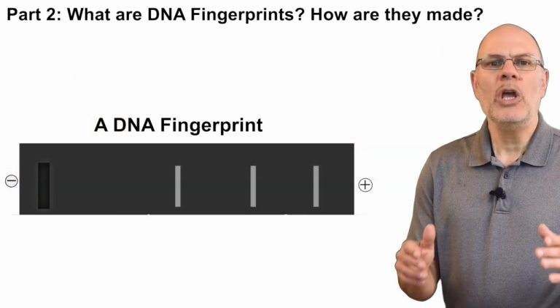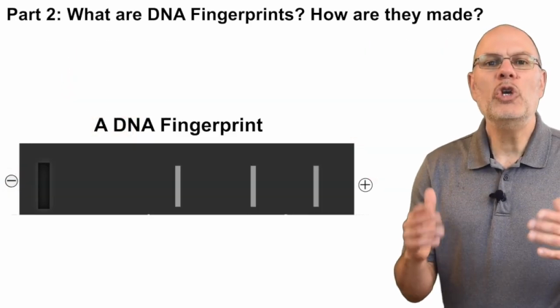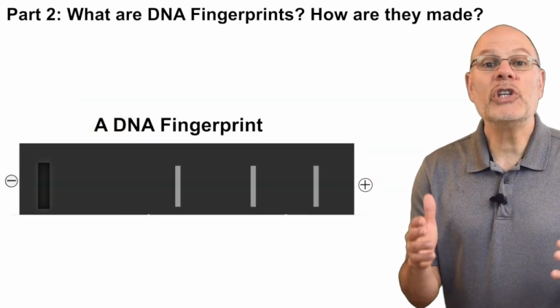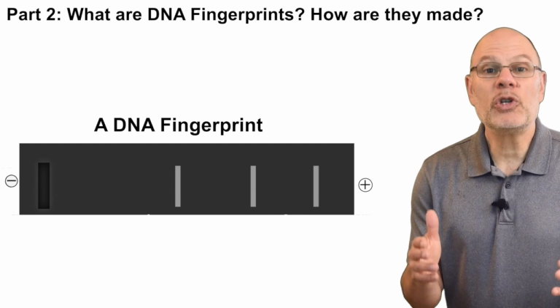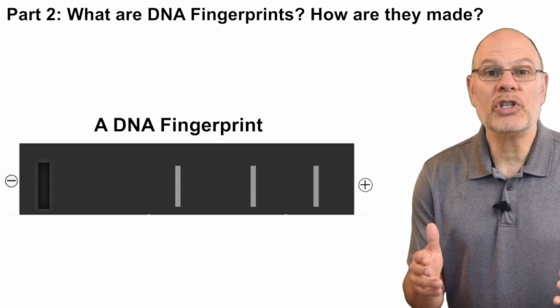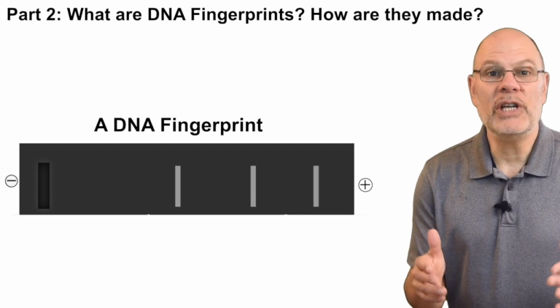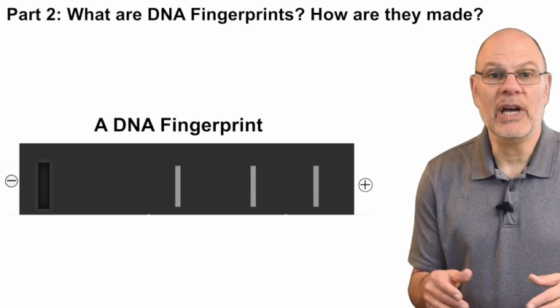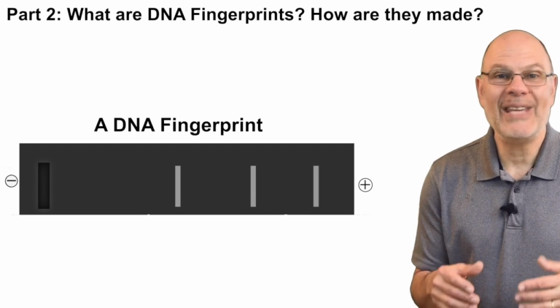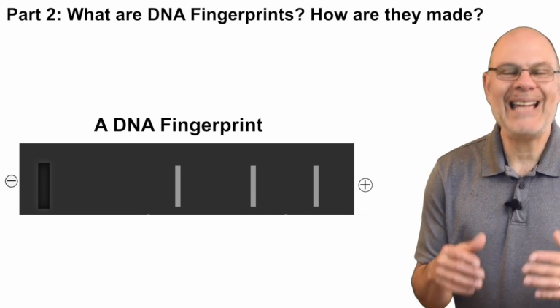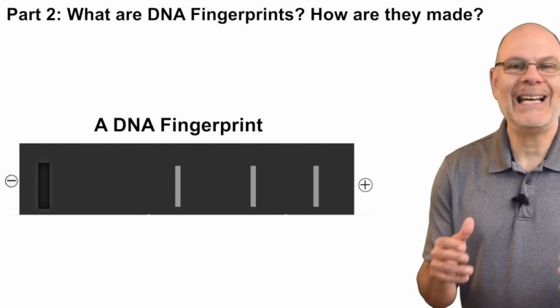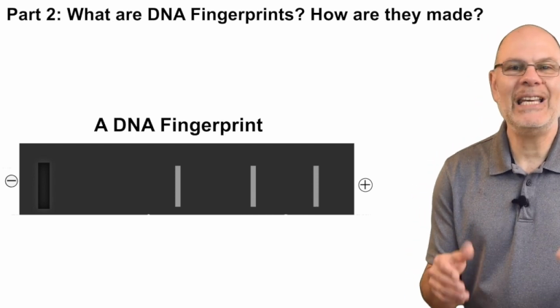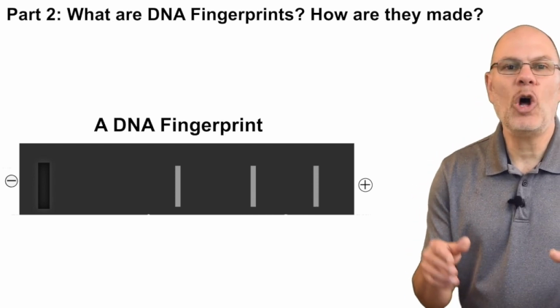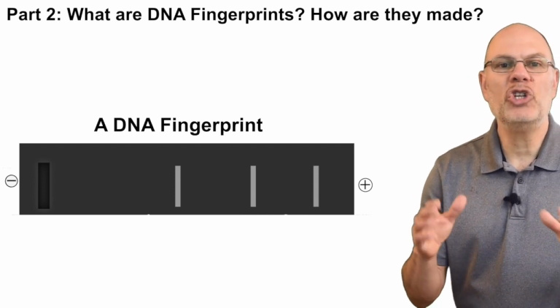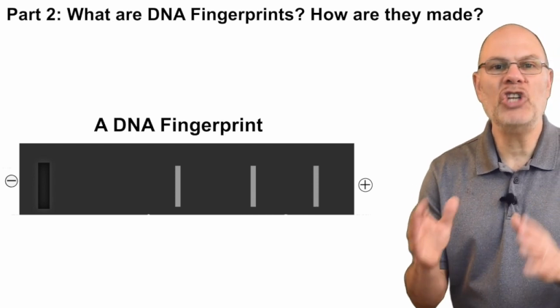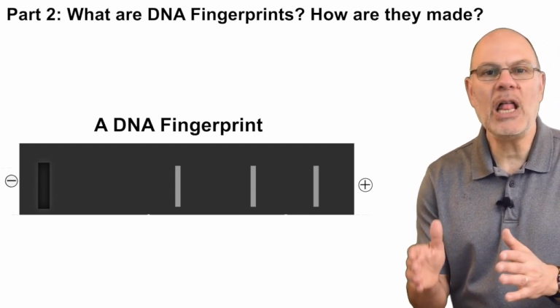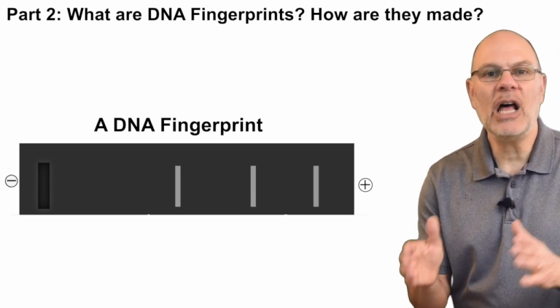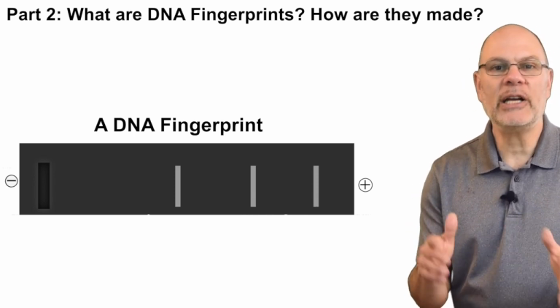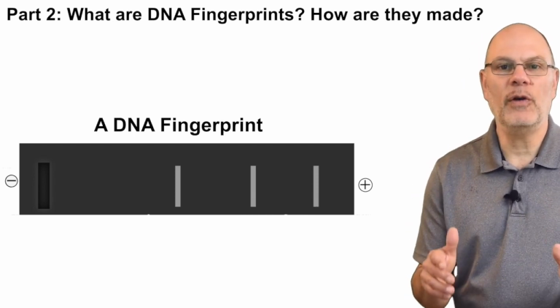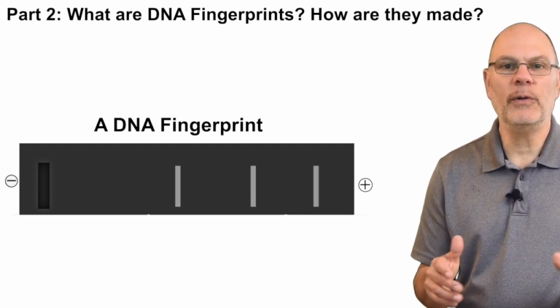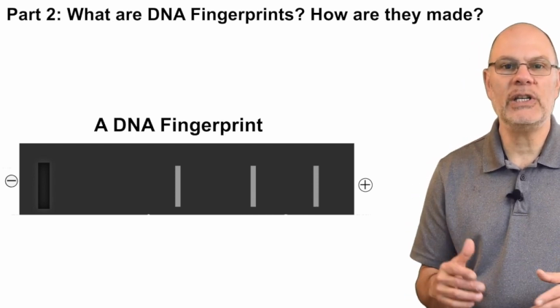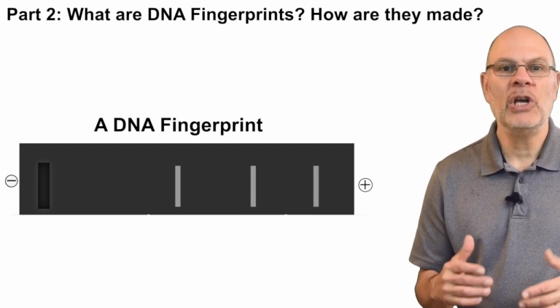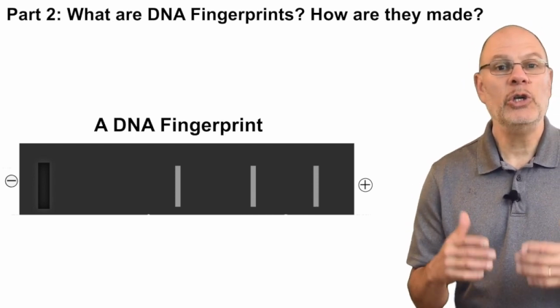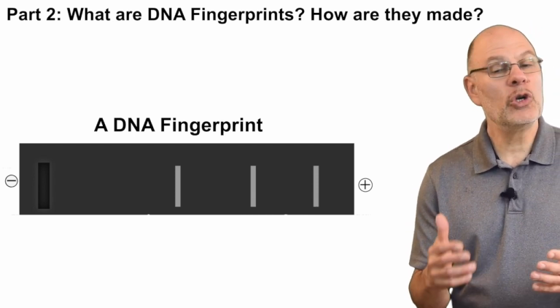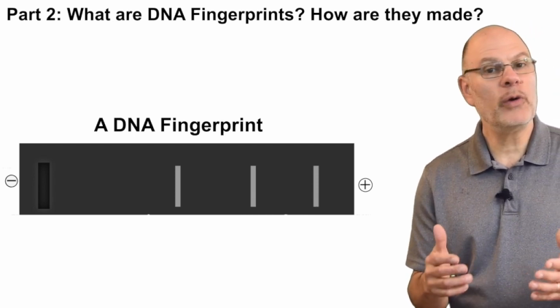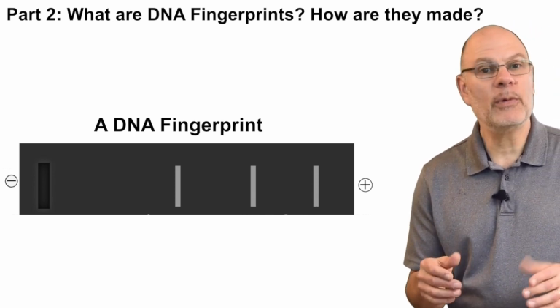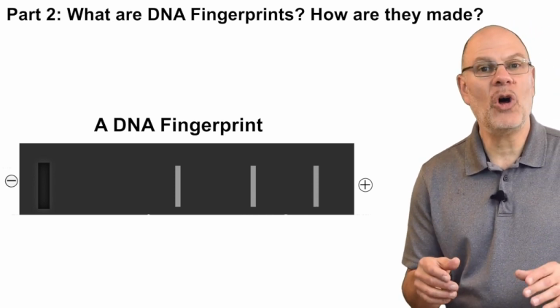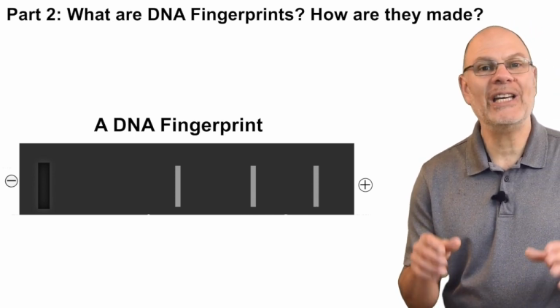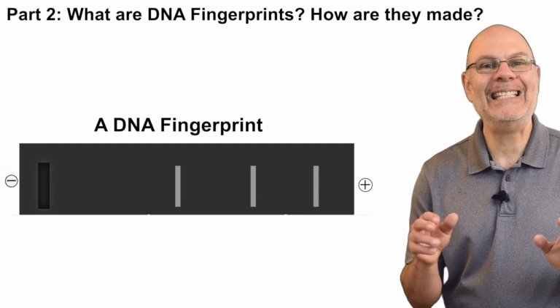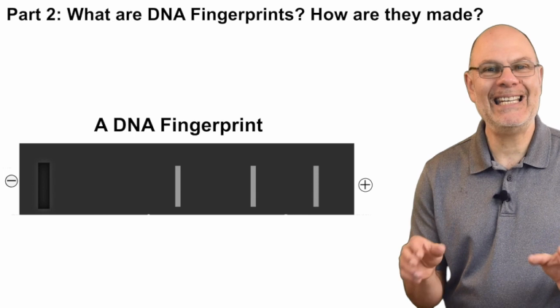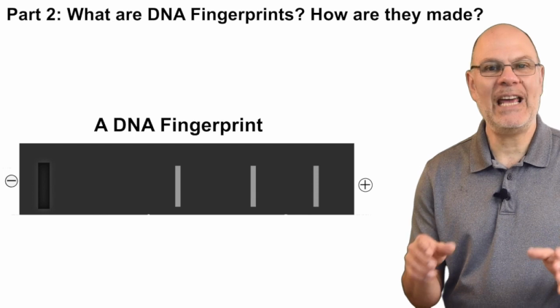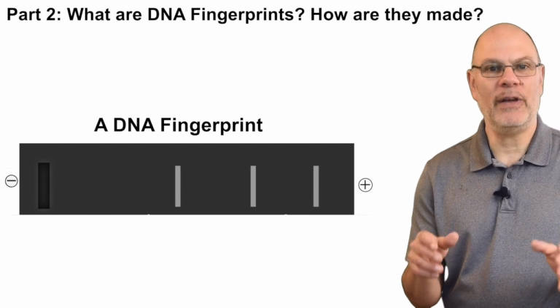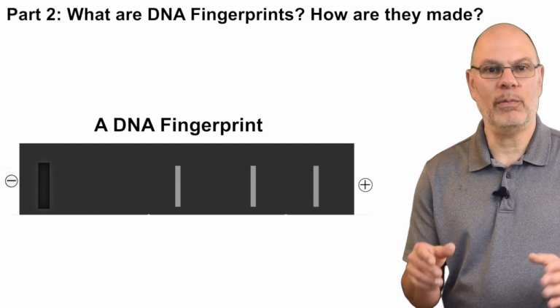Using restriction enzymes and a technique called gel electrophoresis, you can create what's called a DNA fingerprint.